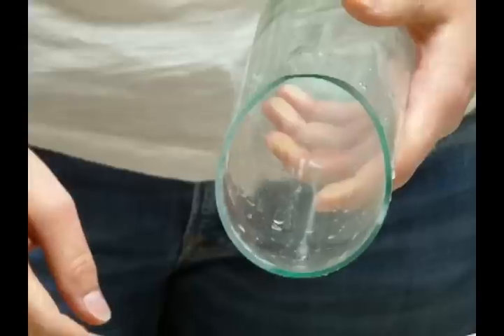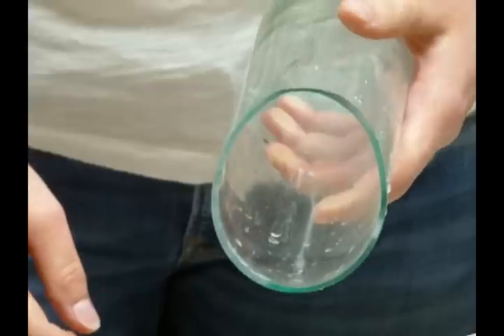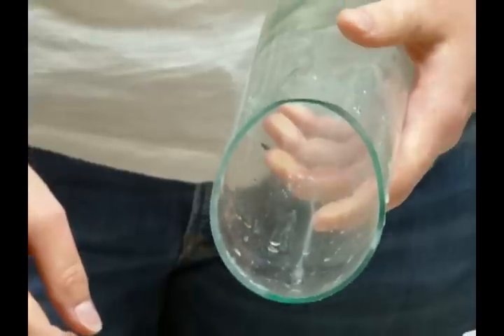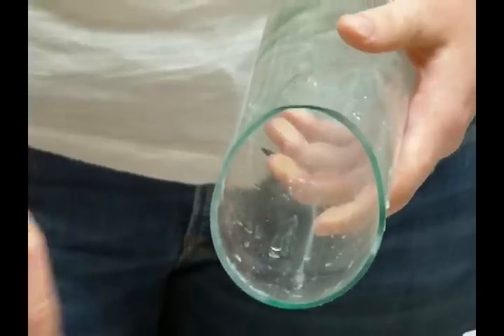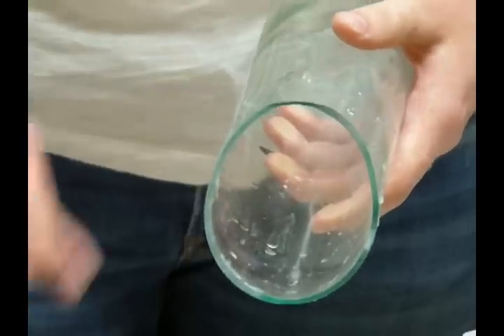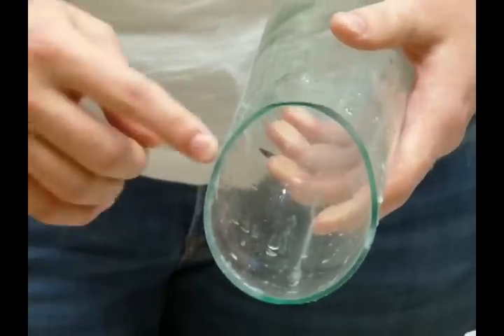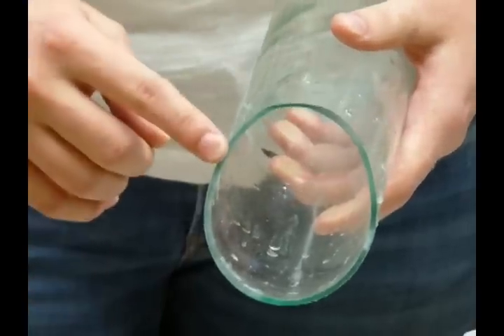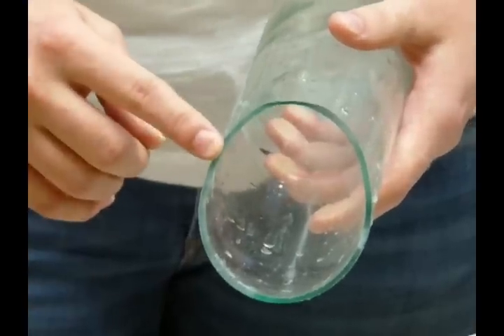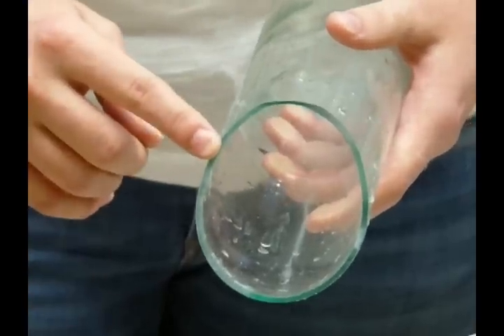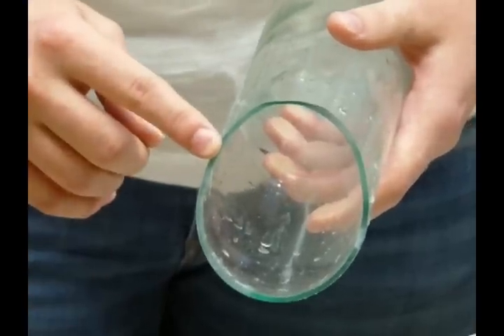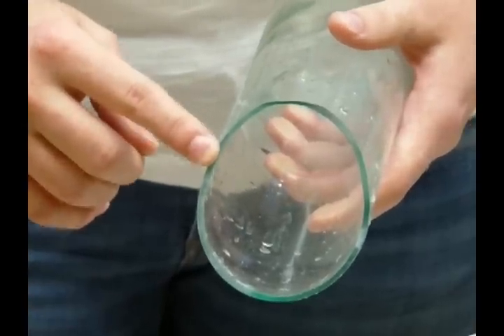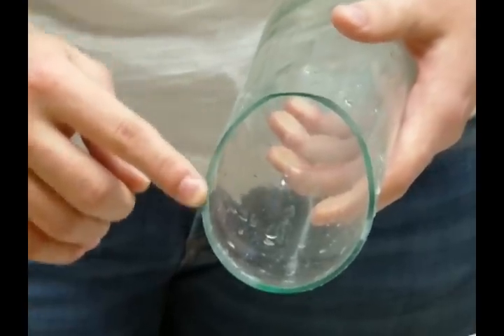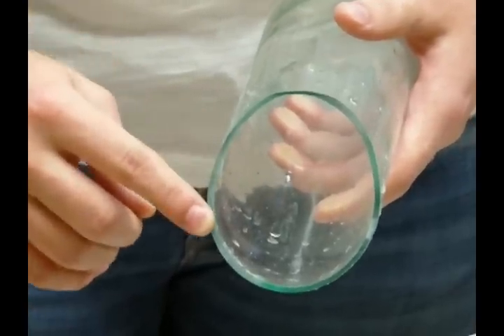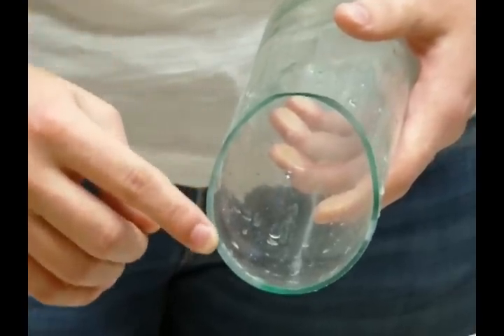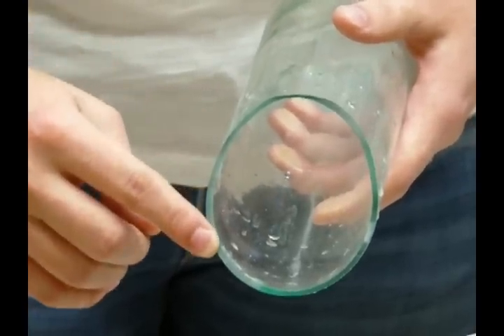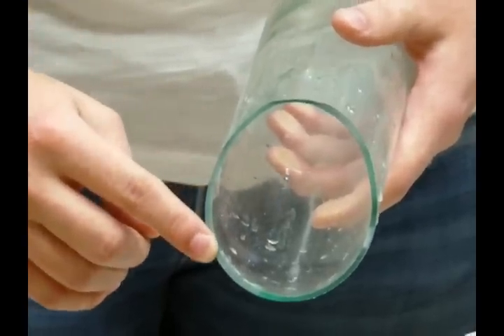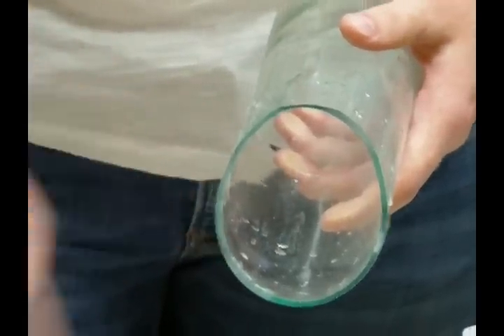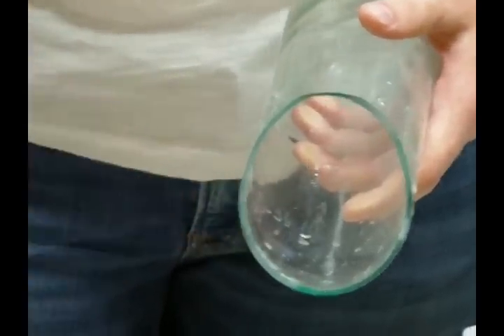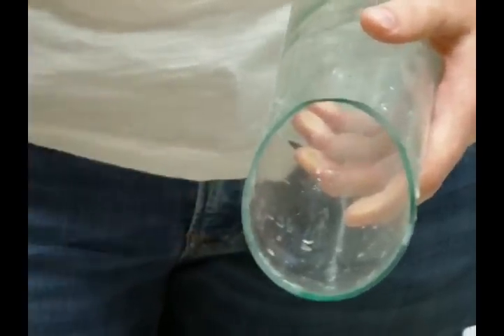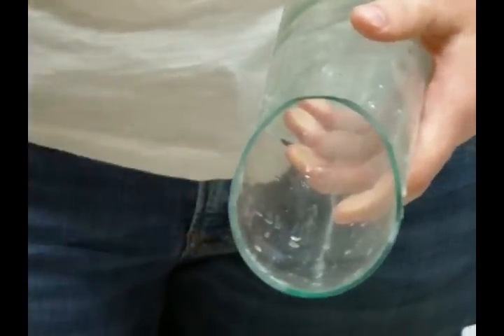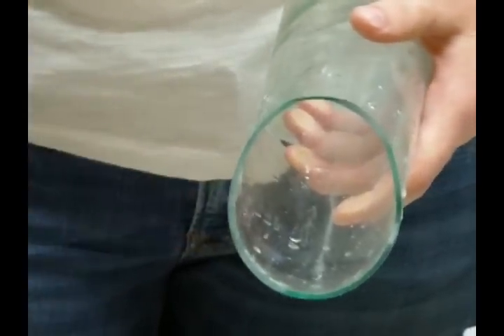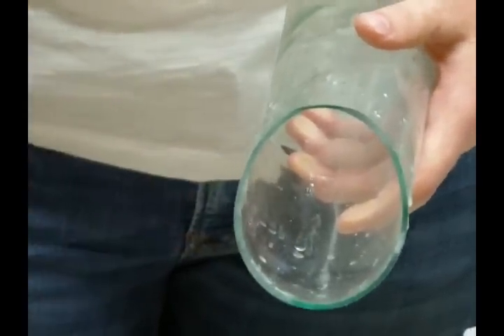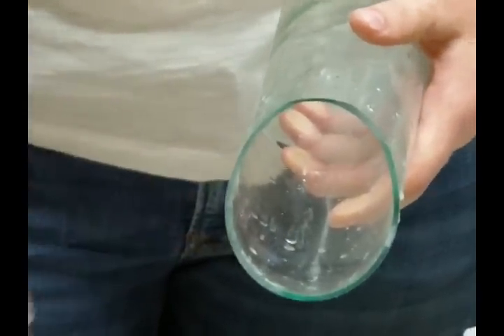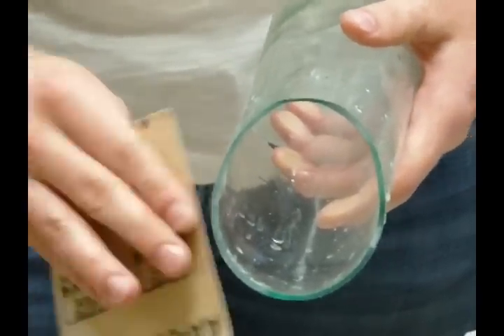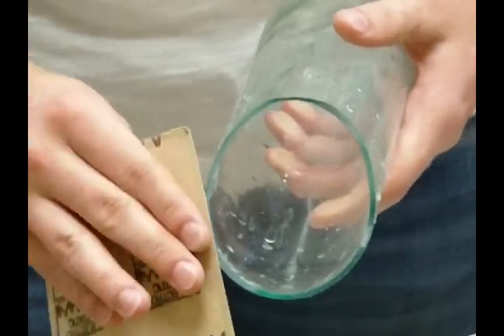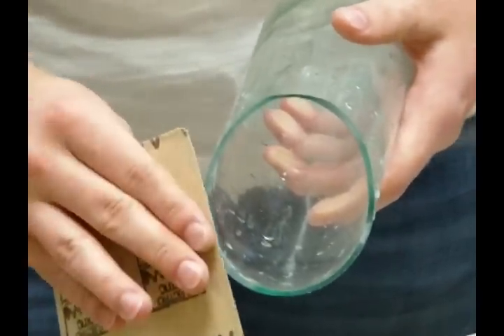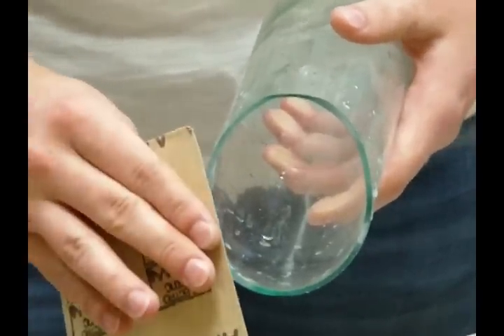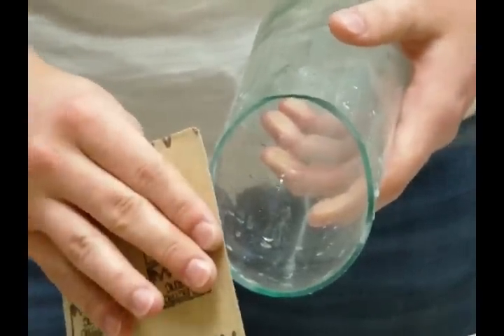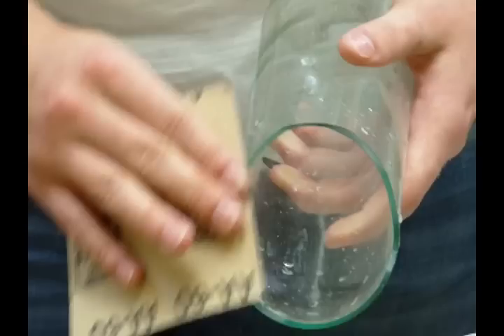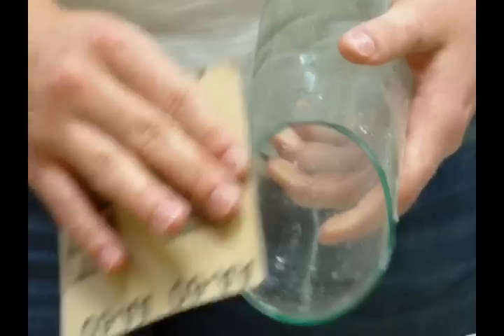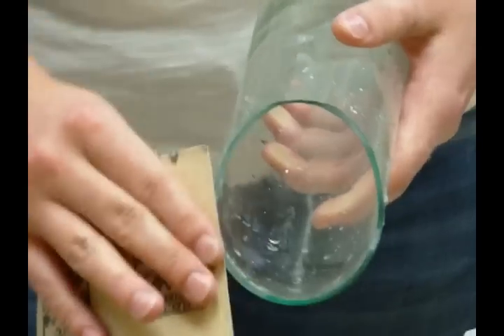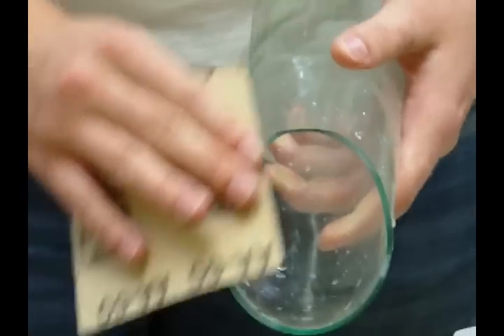Since we used the band saw to cut the bottle, the edge is relatively smooth, but I would suggest using a 60 grit sandpaper to take the edge off.